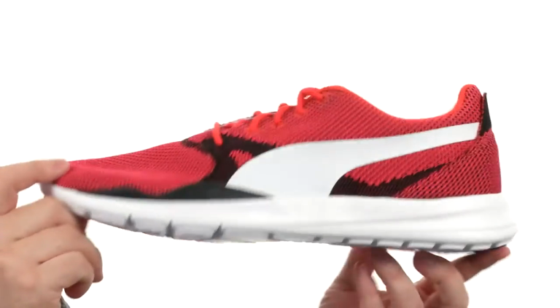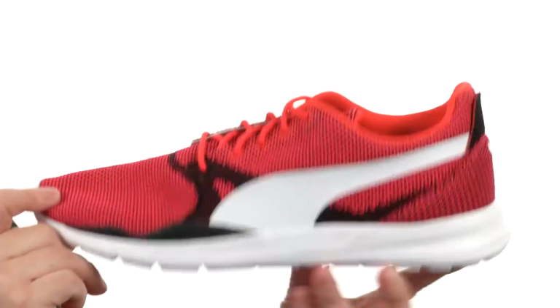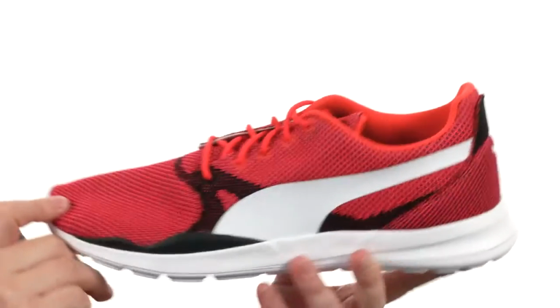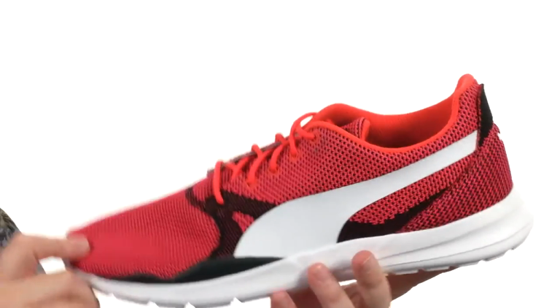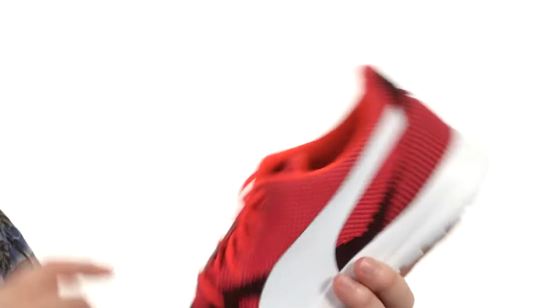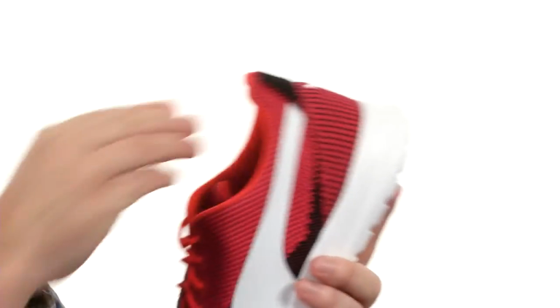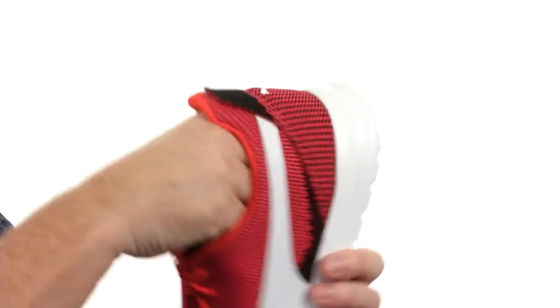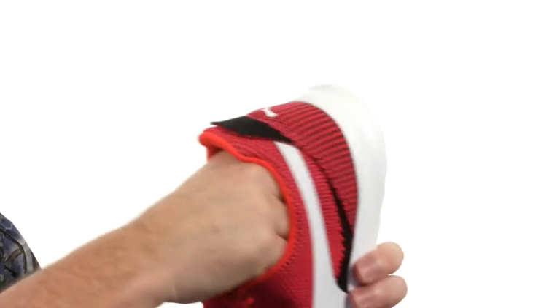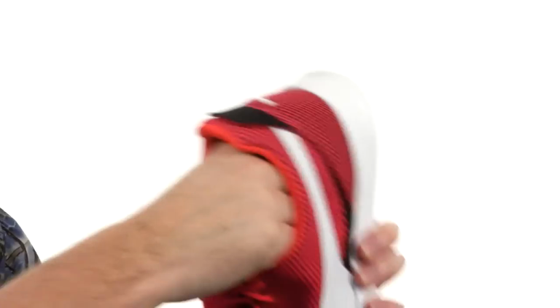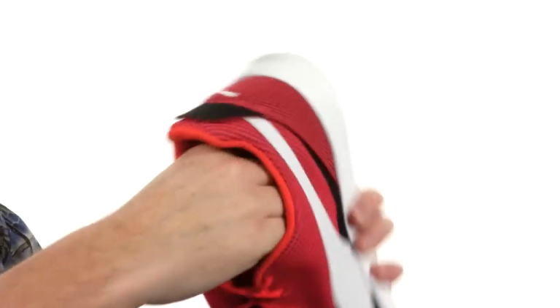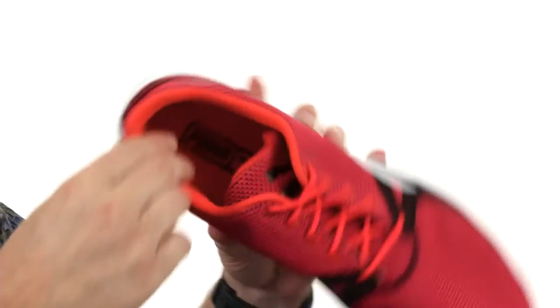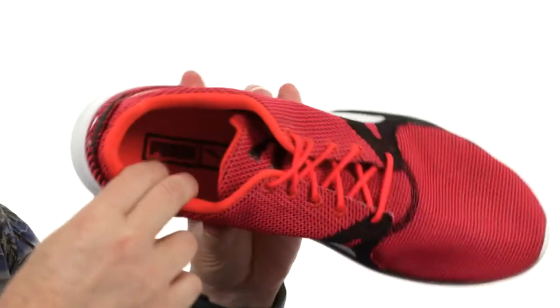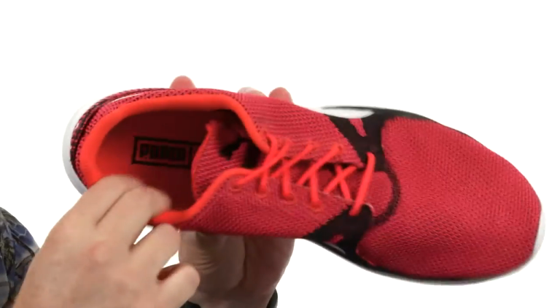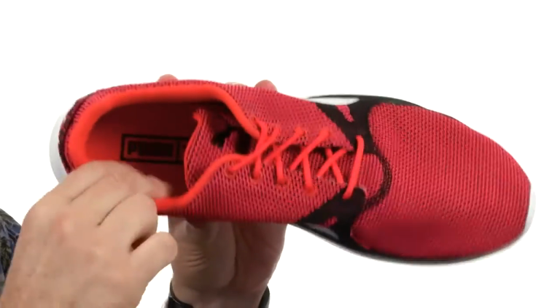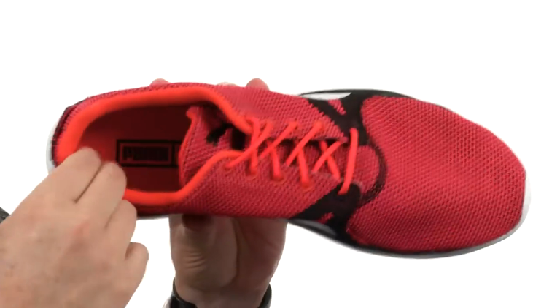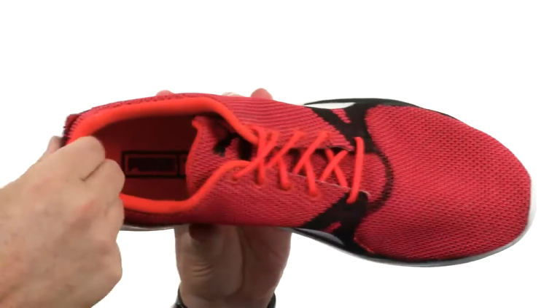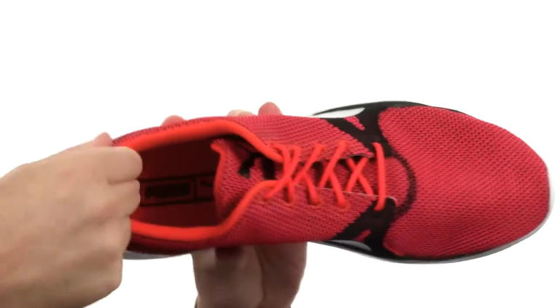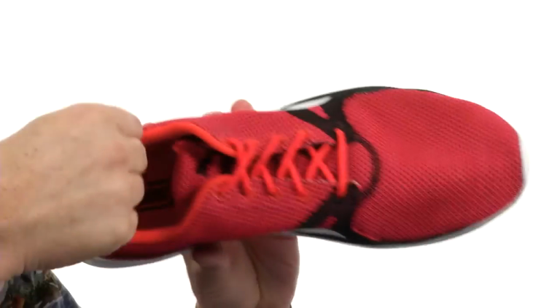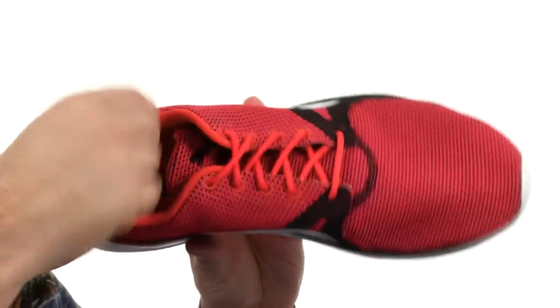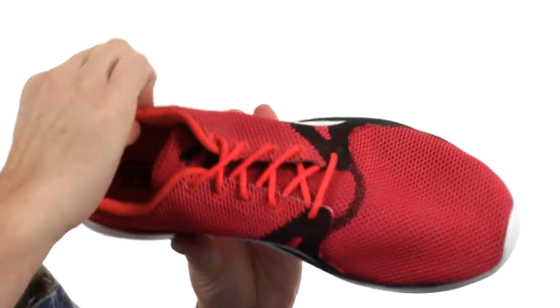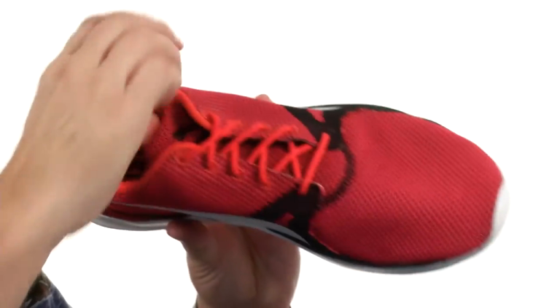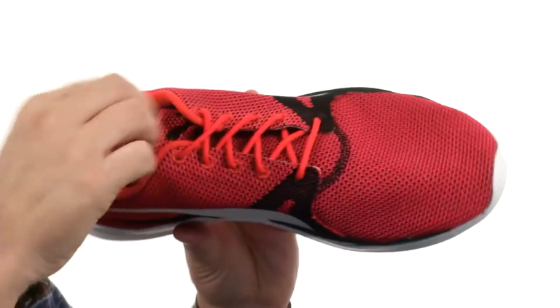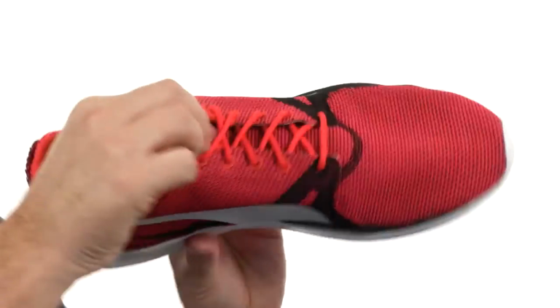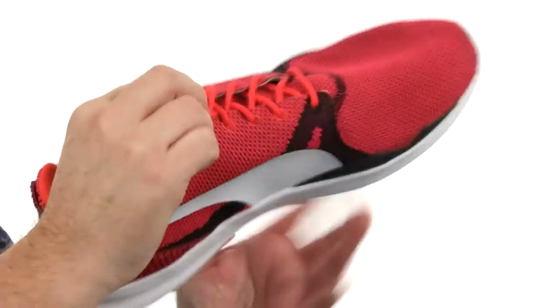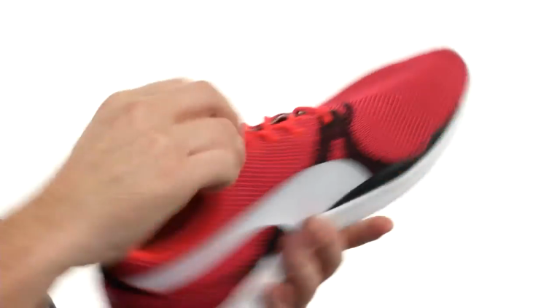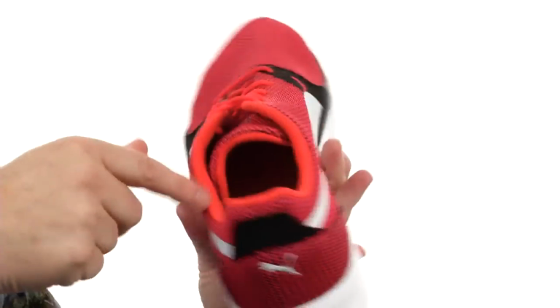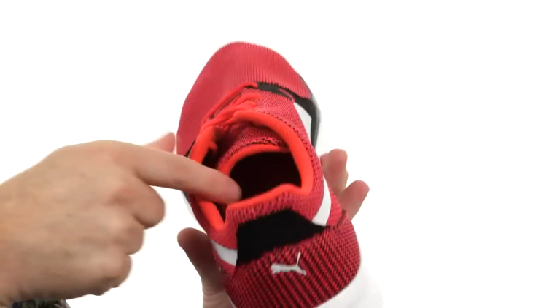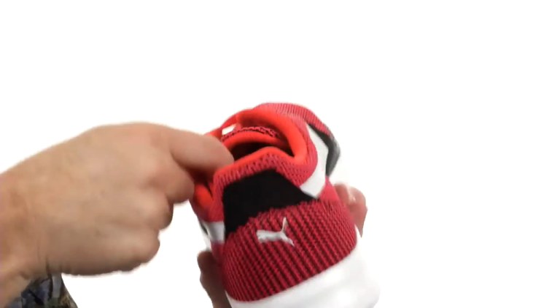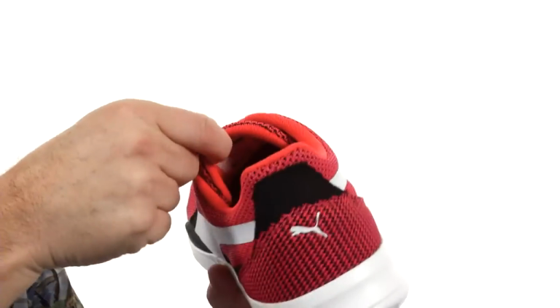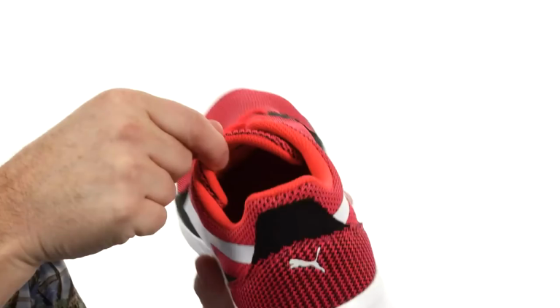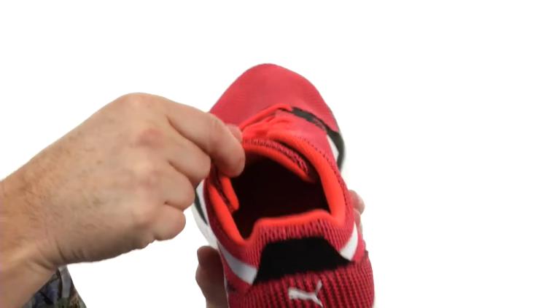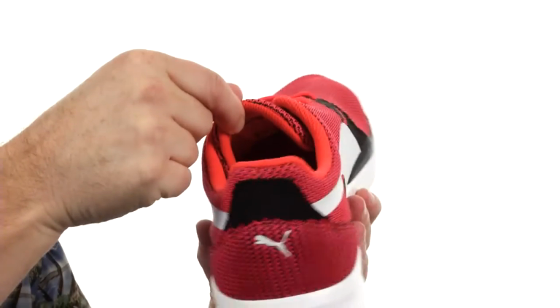There's really nice cushioning in the insole and around the collar area, and there's a little bit in the tongue as well.